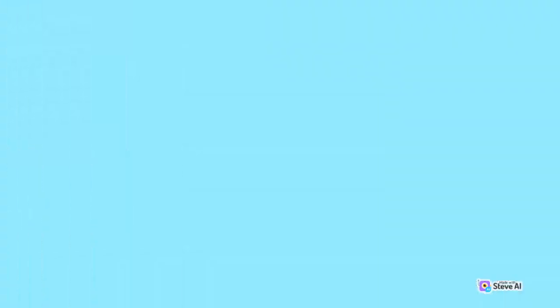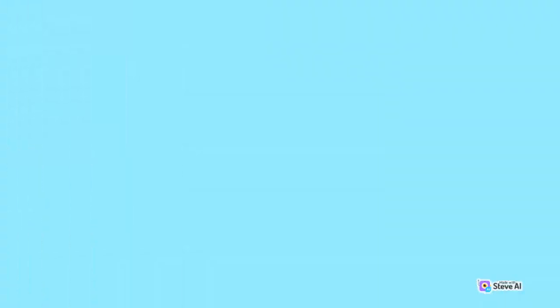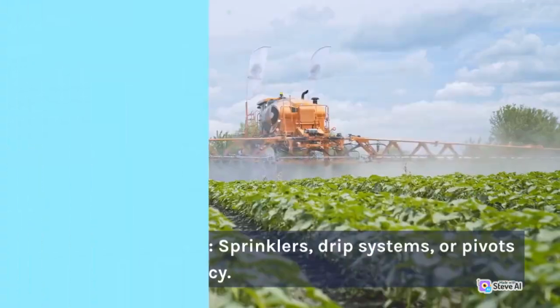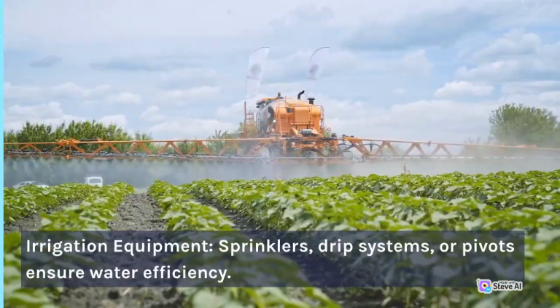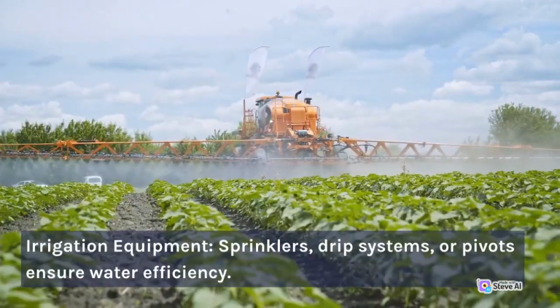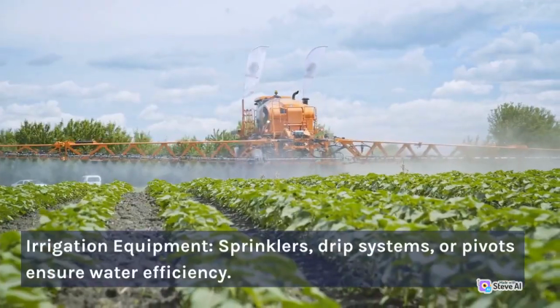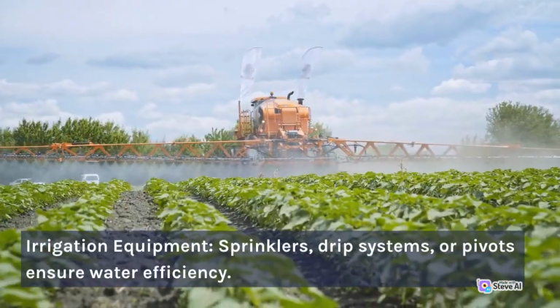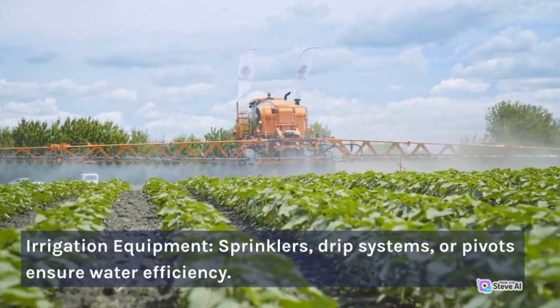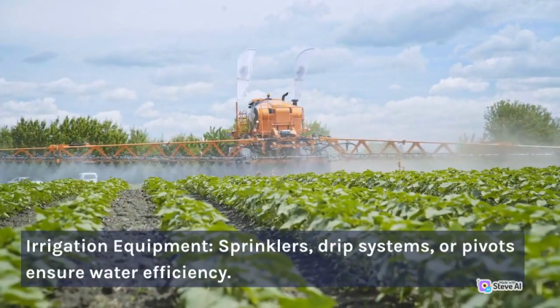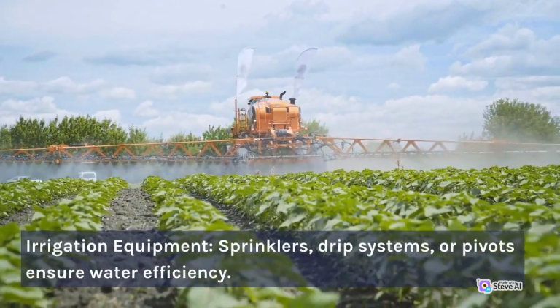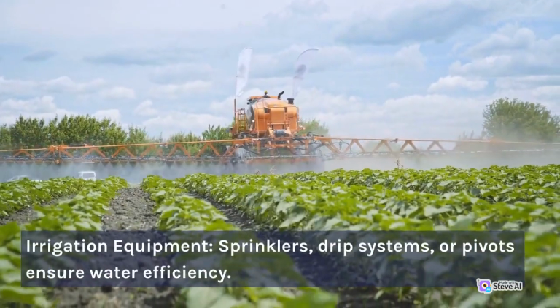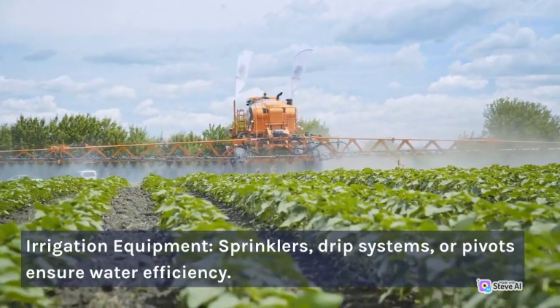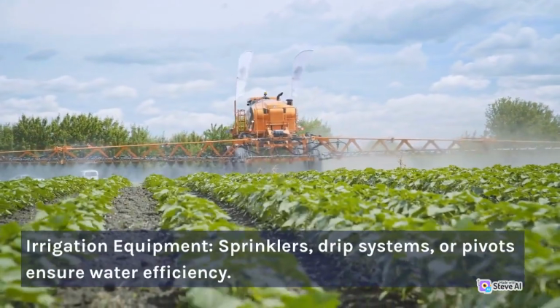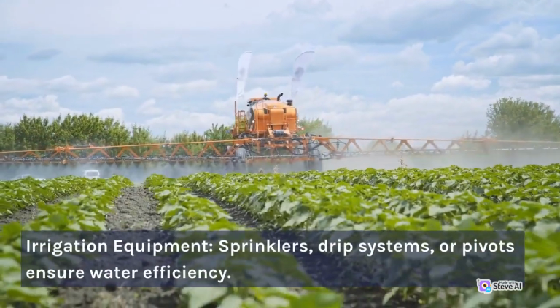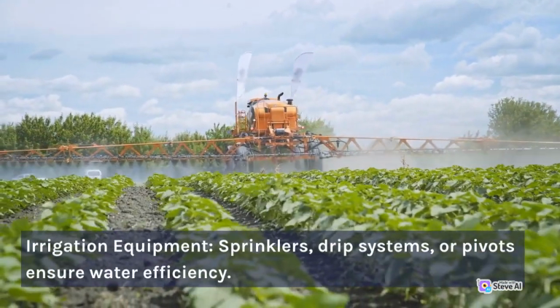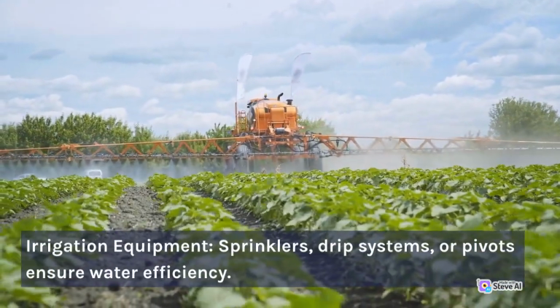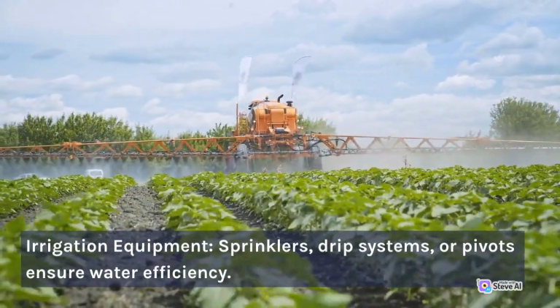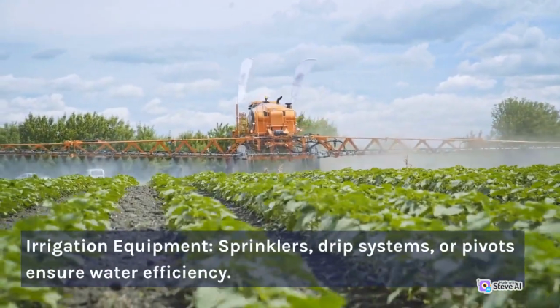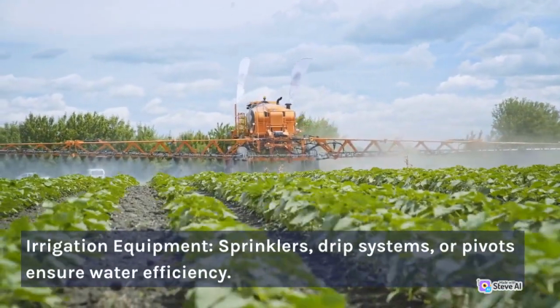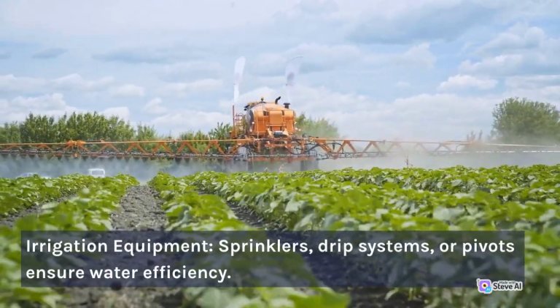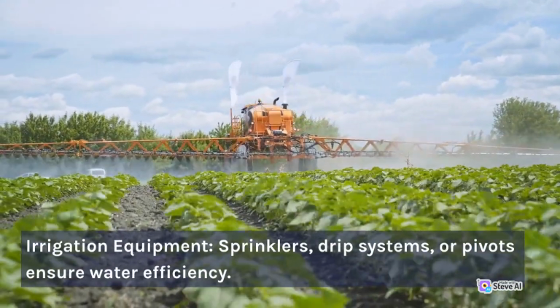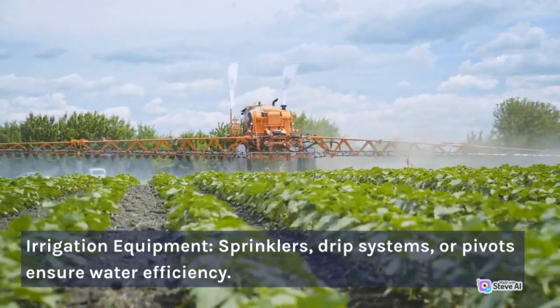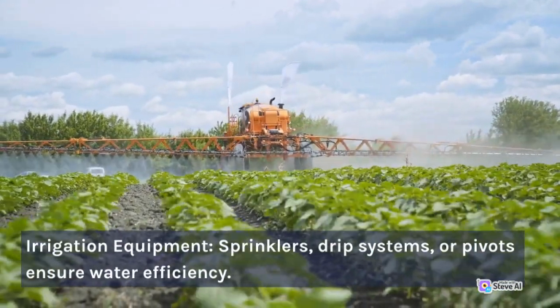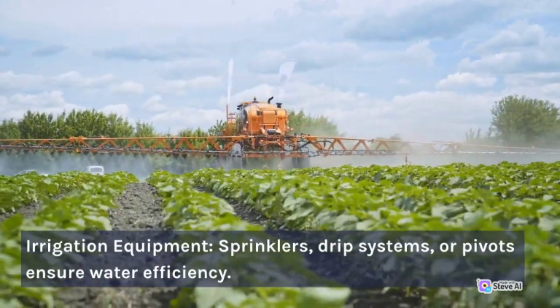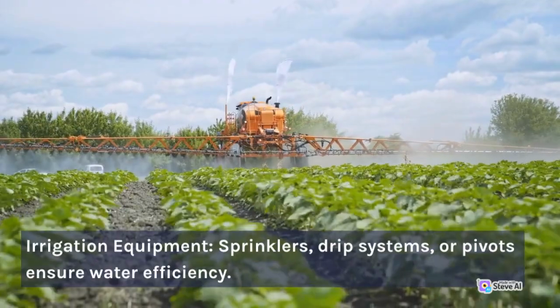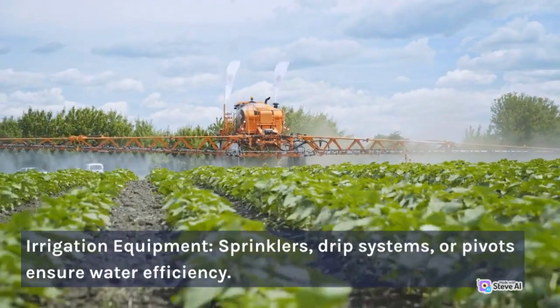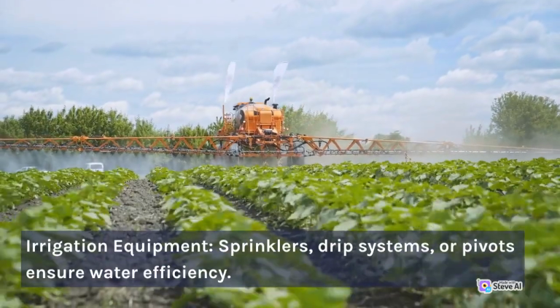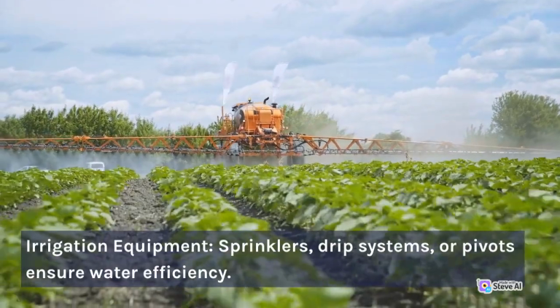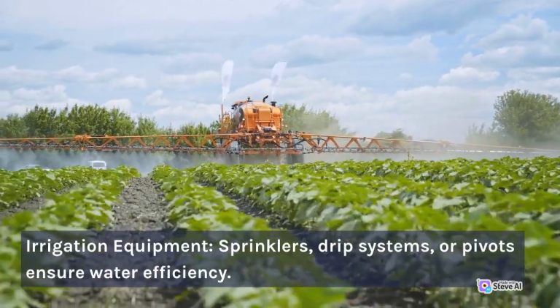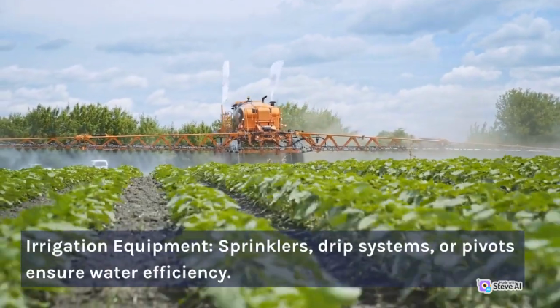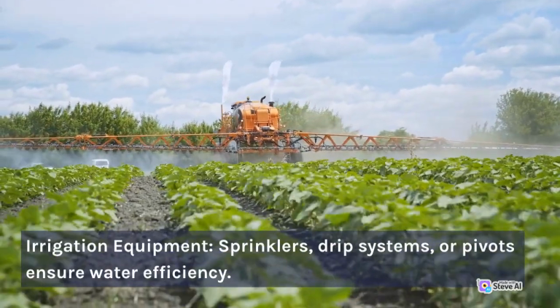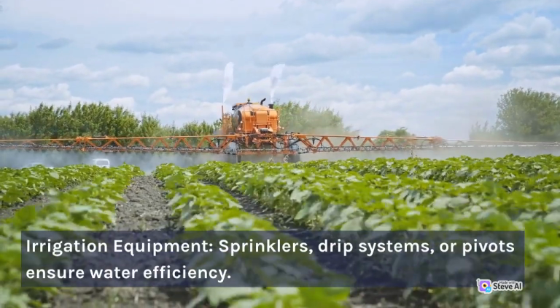Irrigation equipment — sprinklers, drip systems, or pivots — ensures water efficiency.